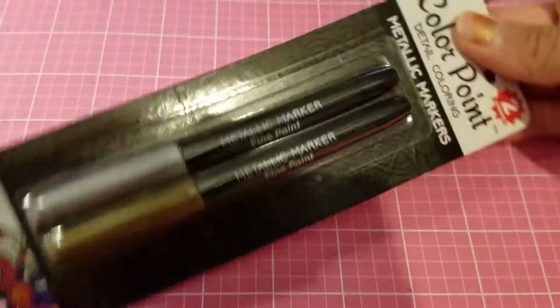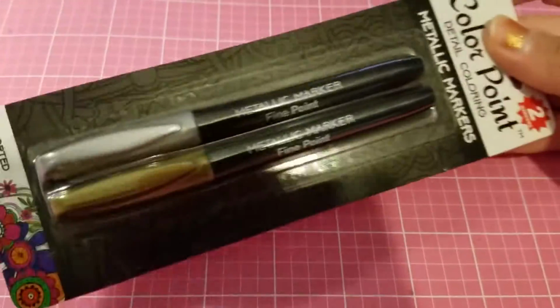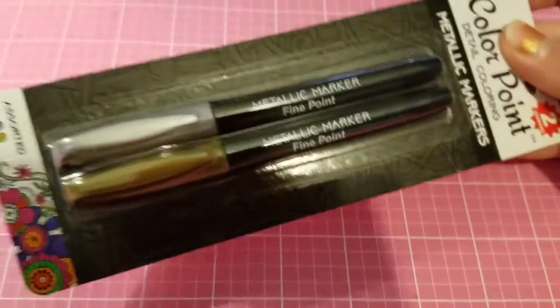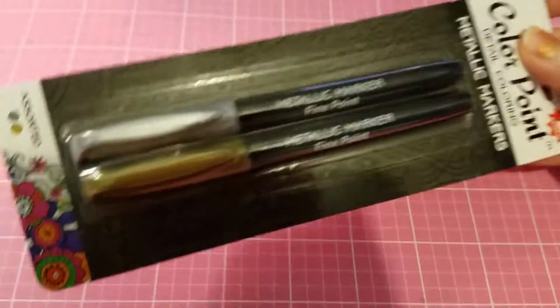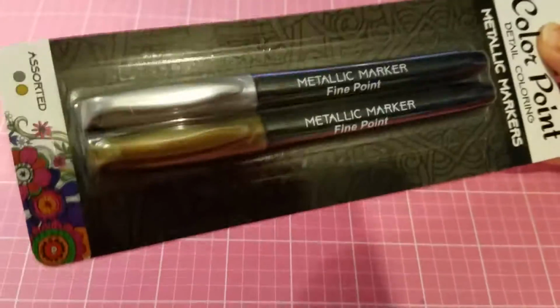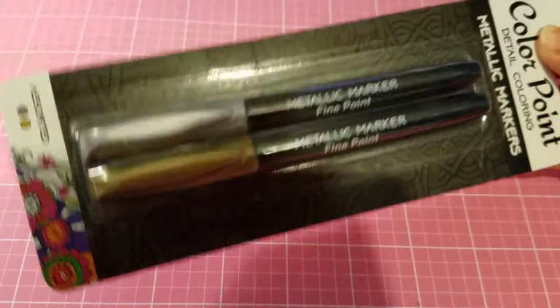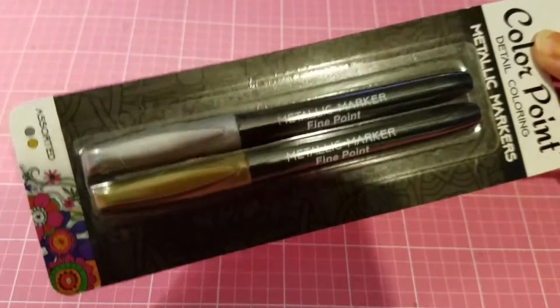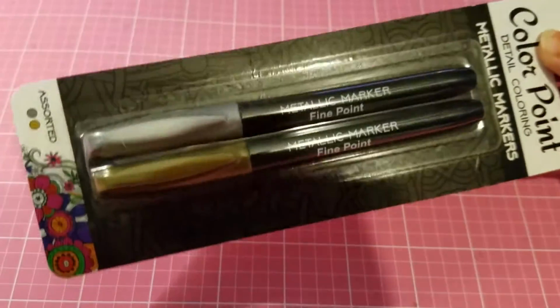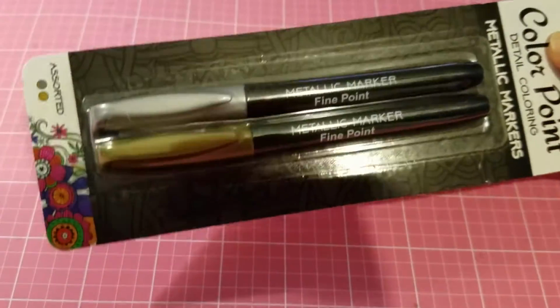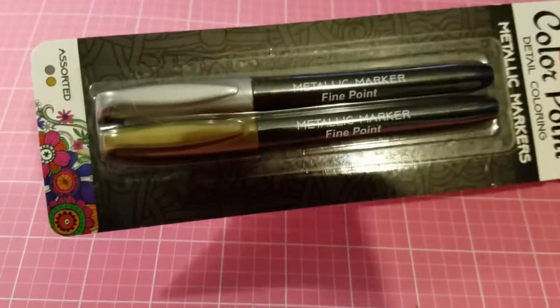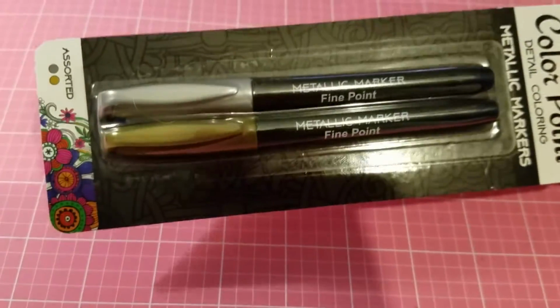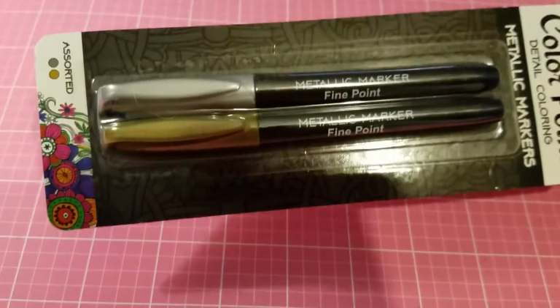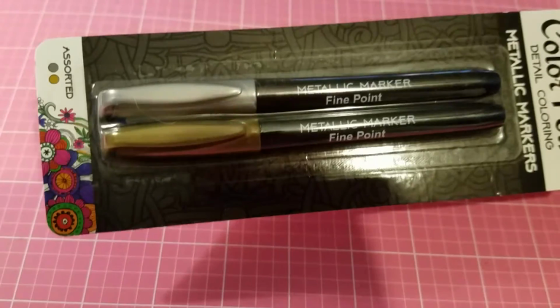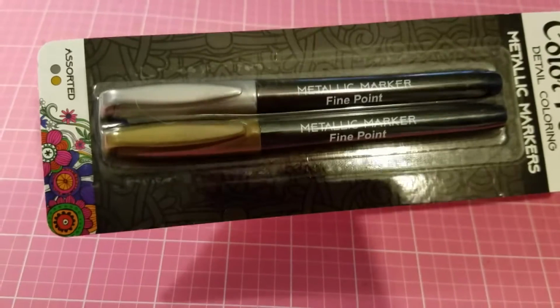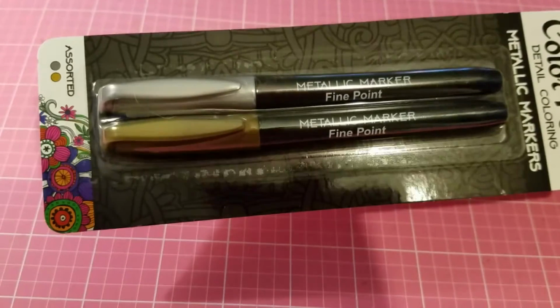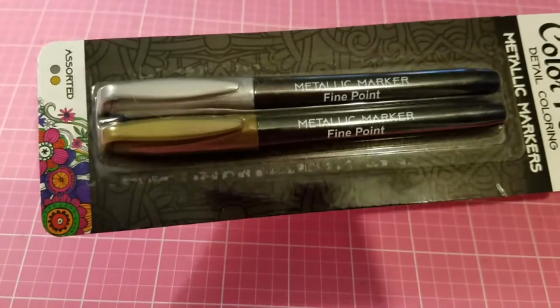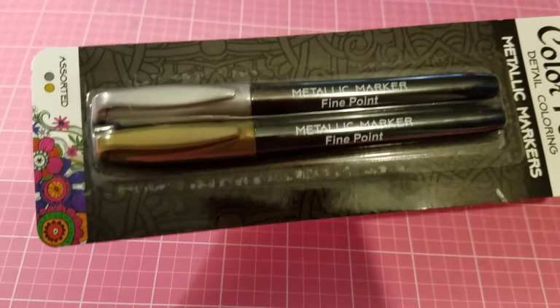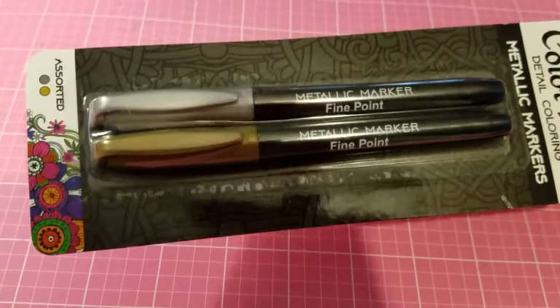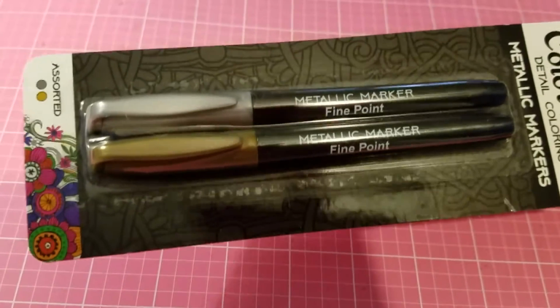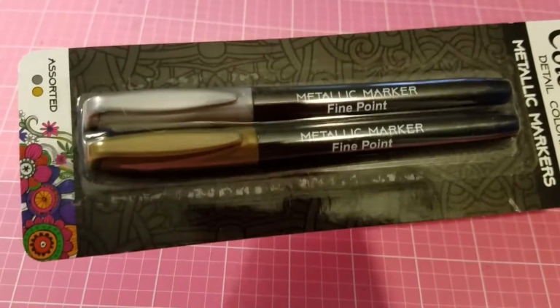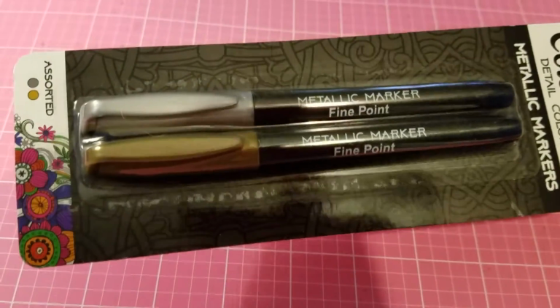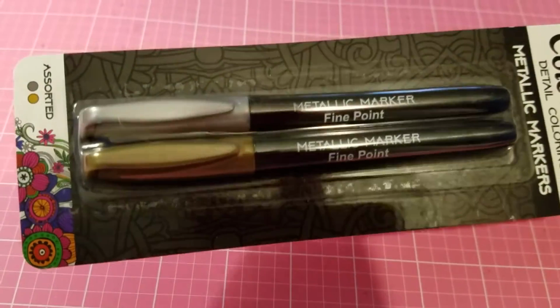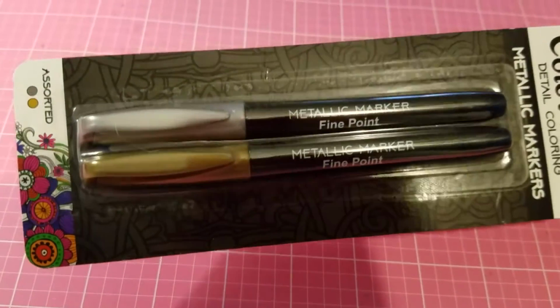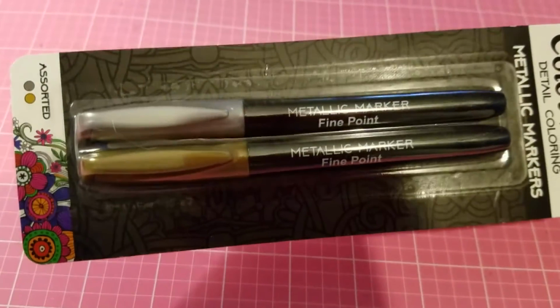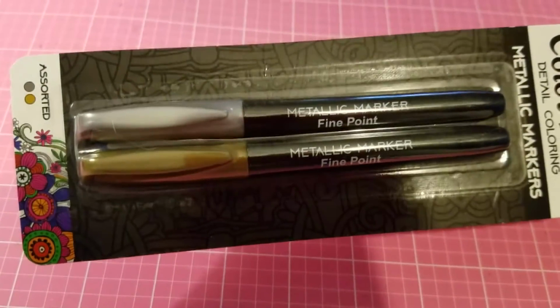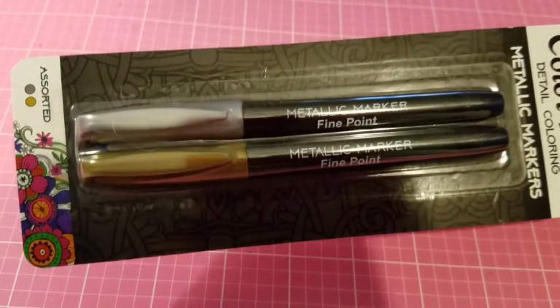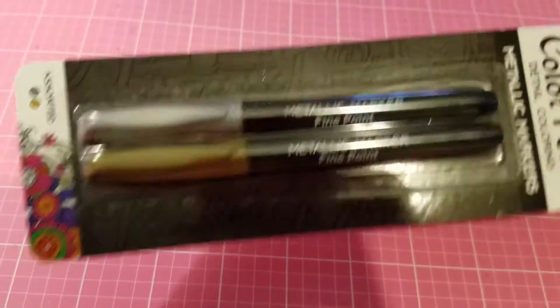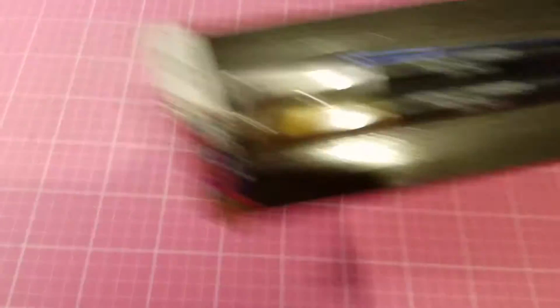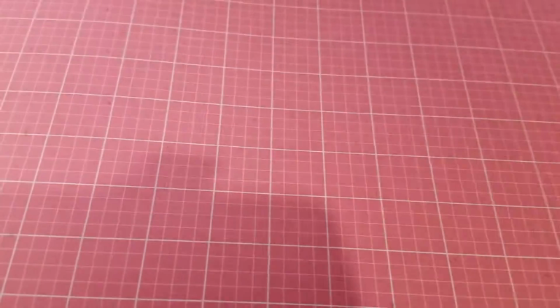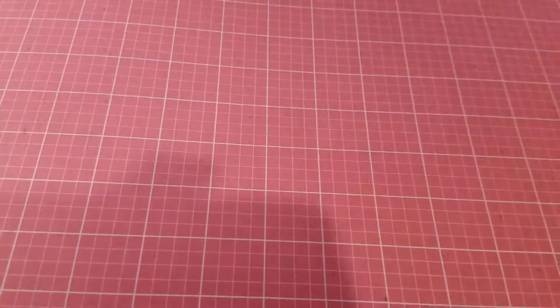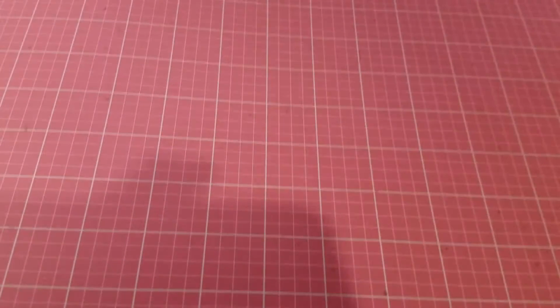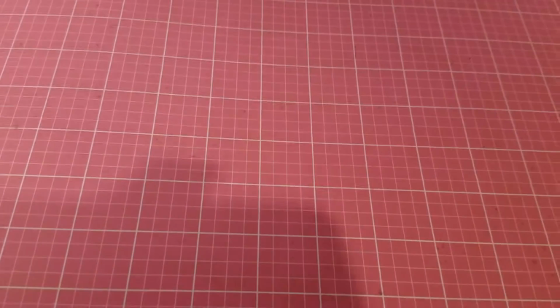I also got the metallic pen. It comes in silver and gold fine point, so I got that.